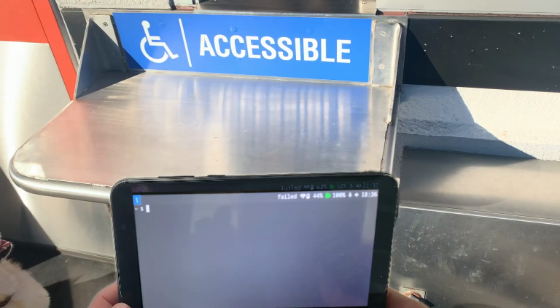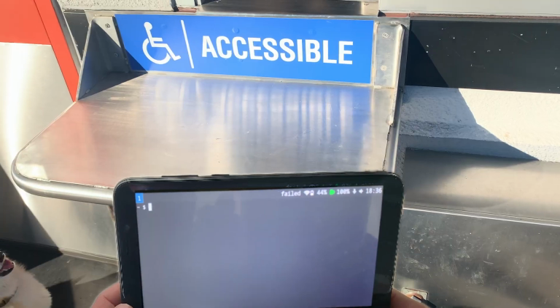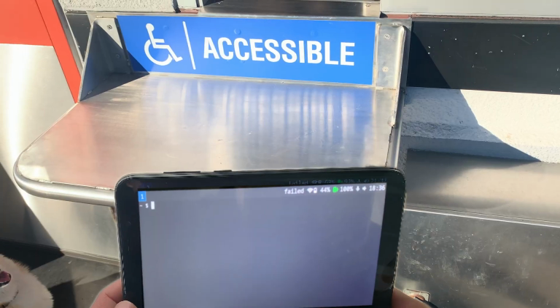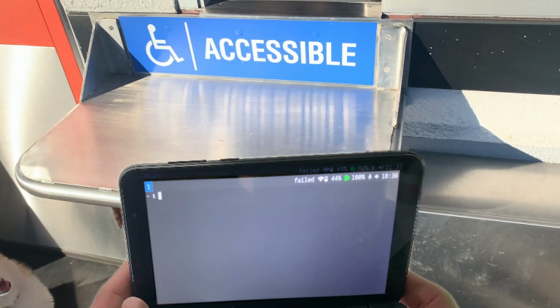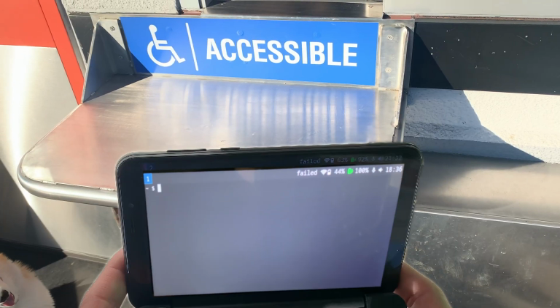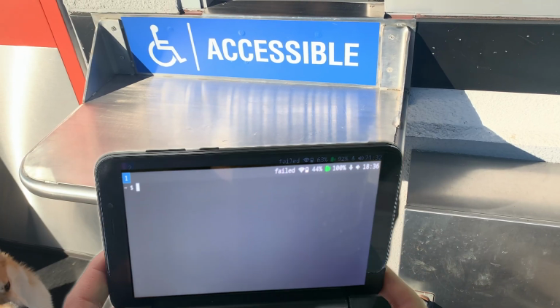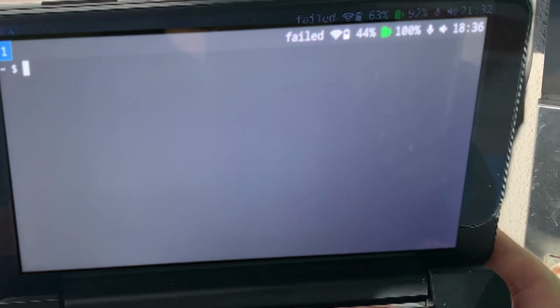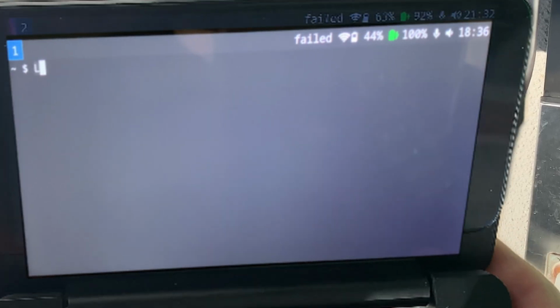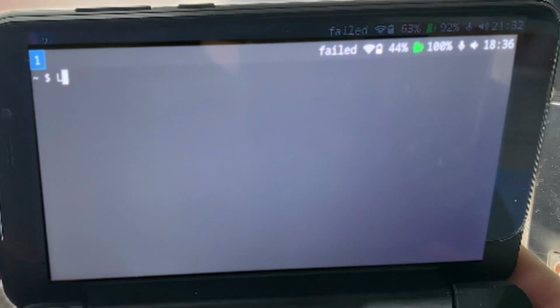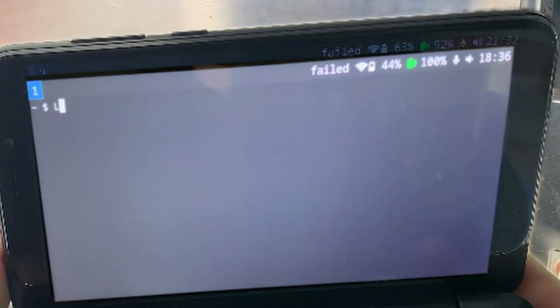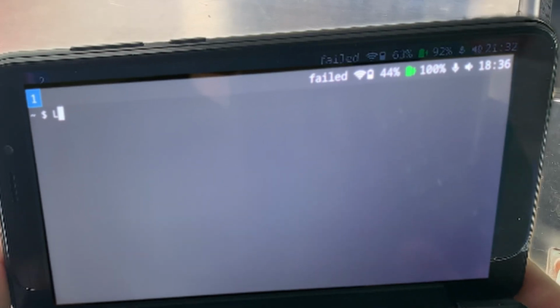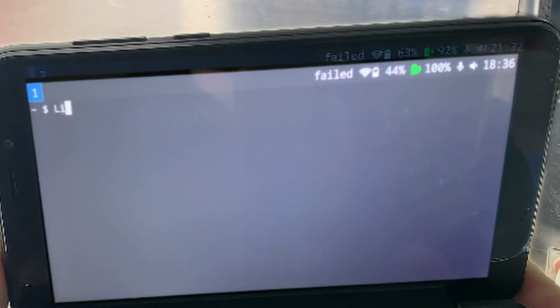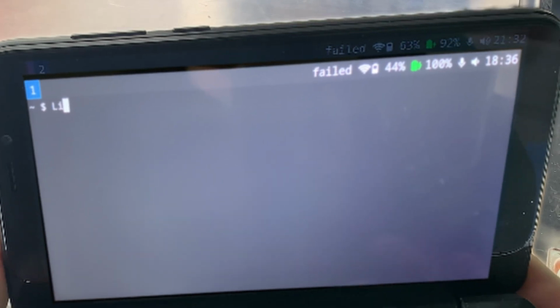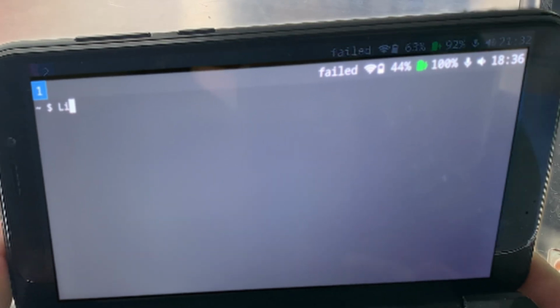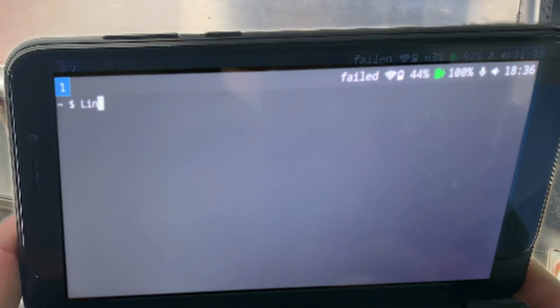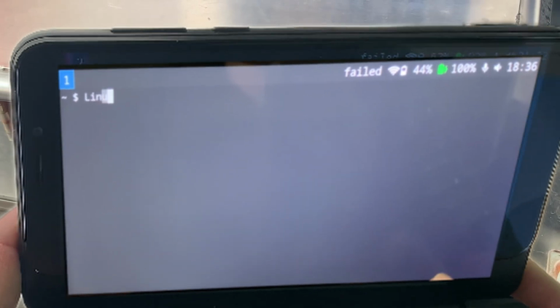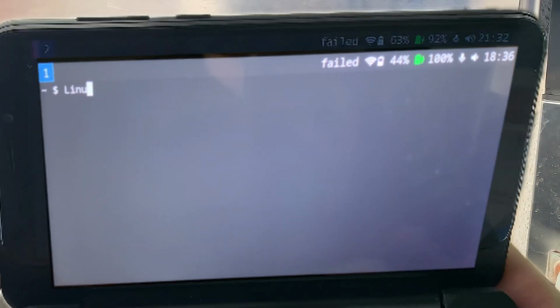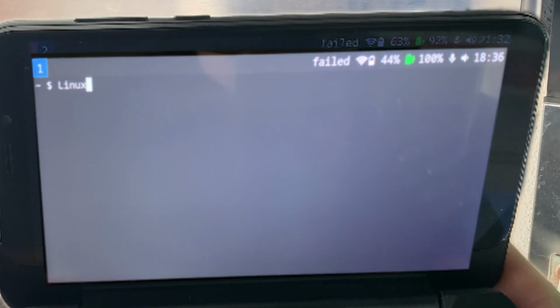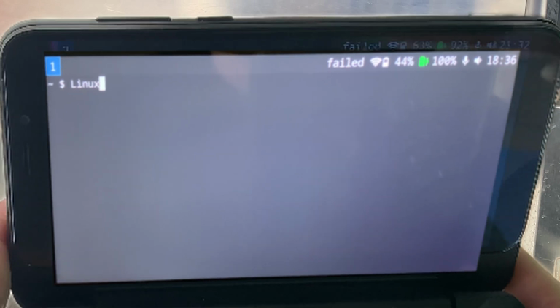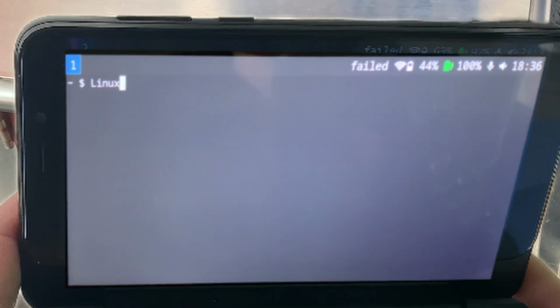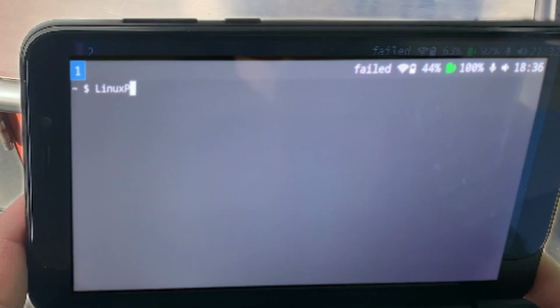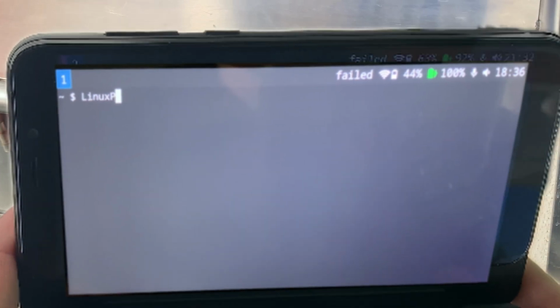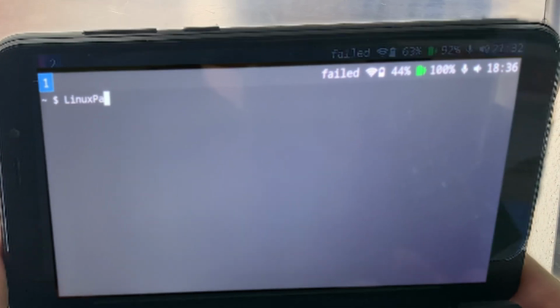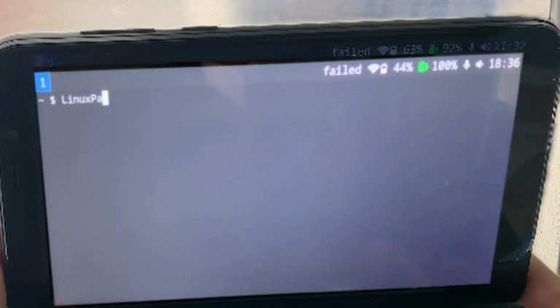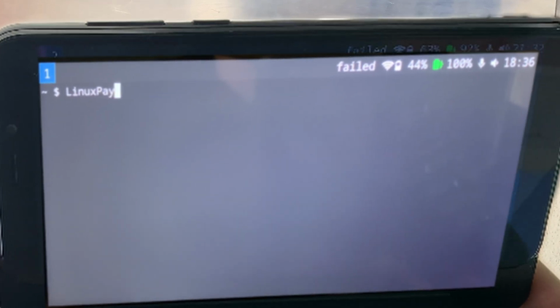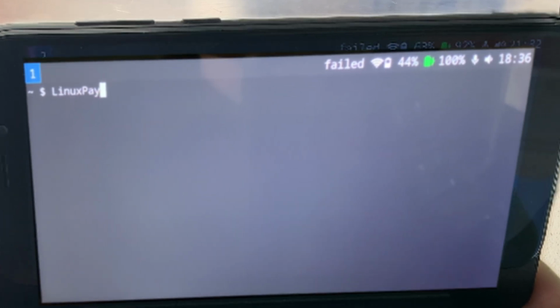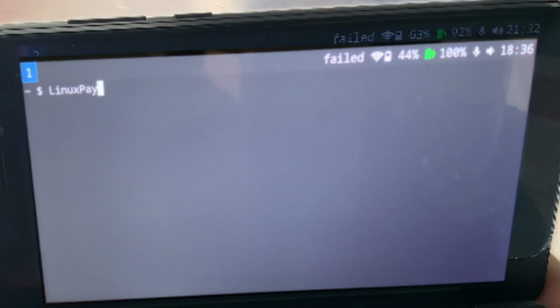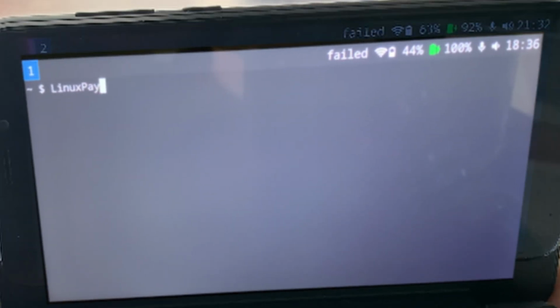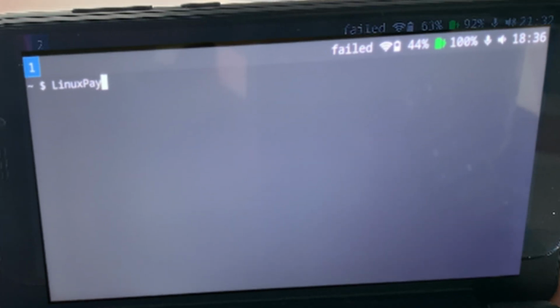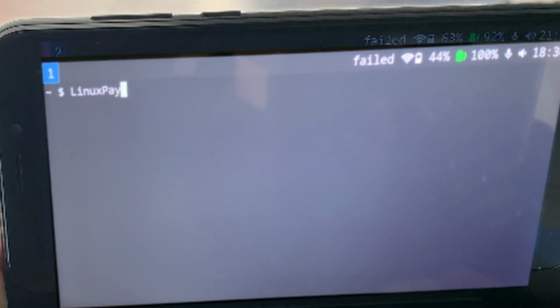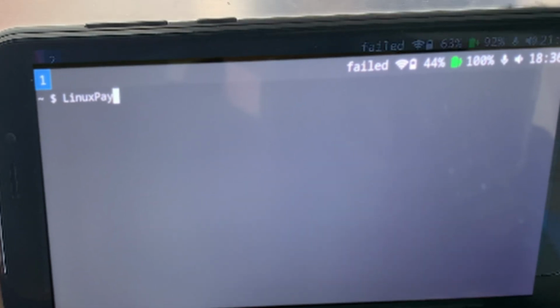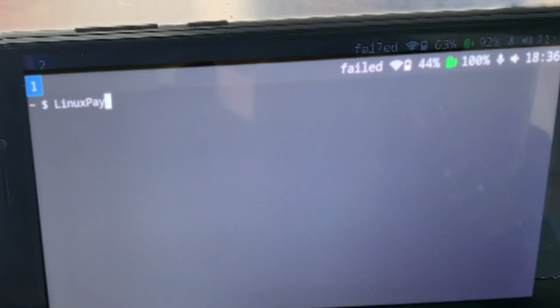Okay, I can do this. Okay, Linux Pay. Yeah, I got it, okay, here we go.